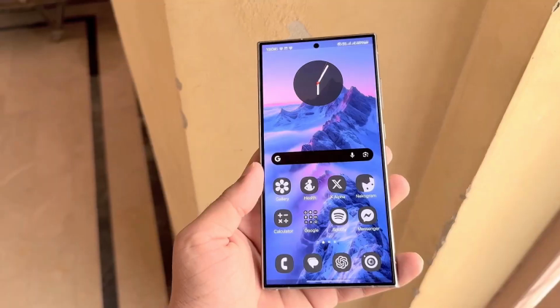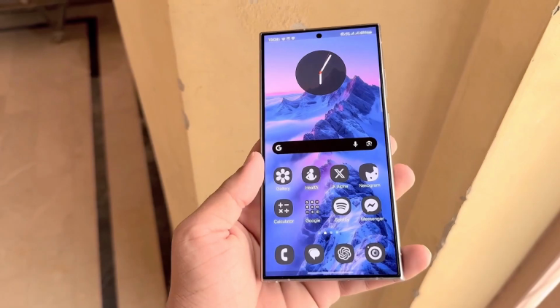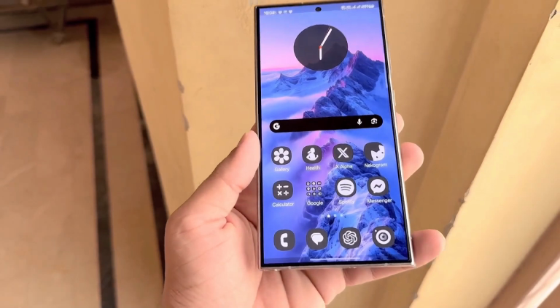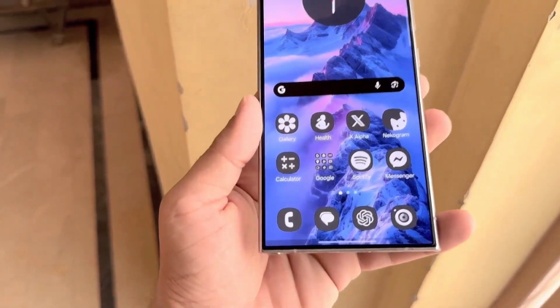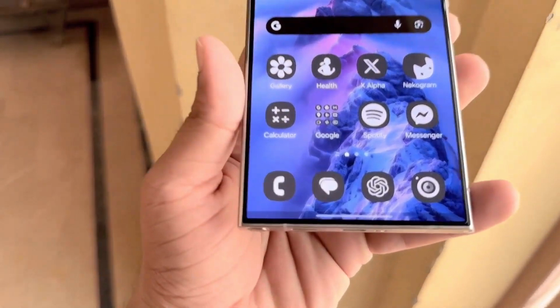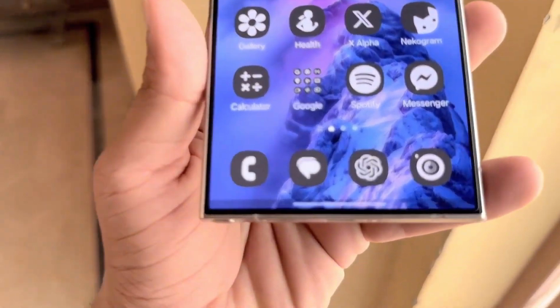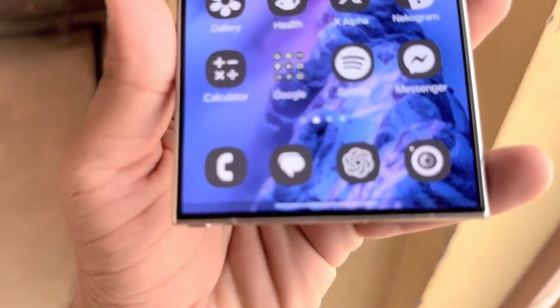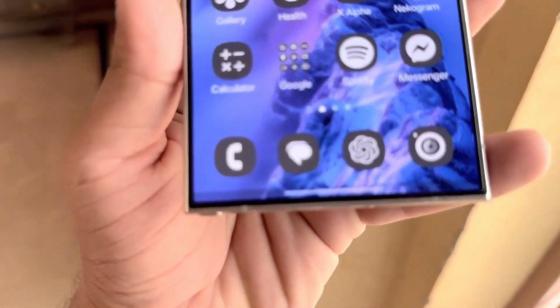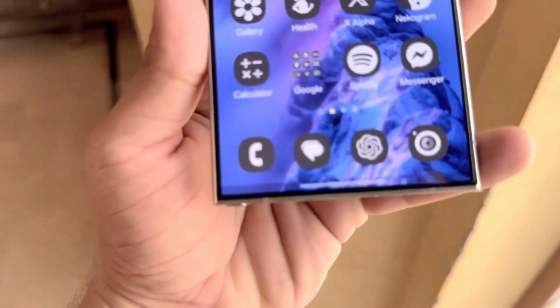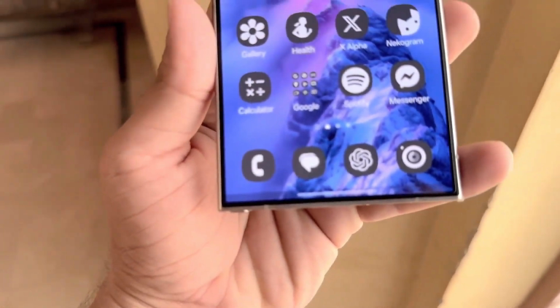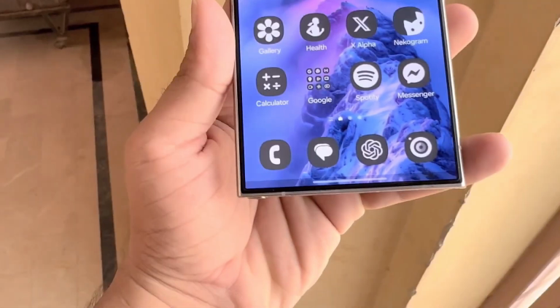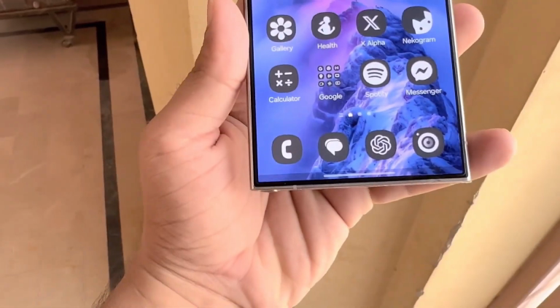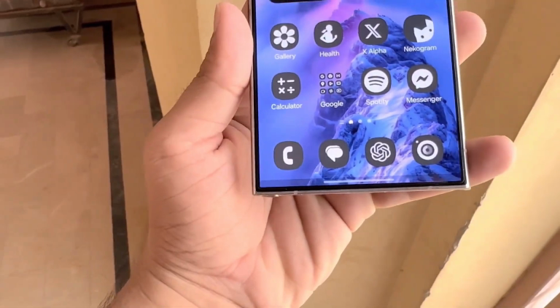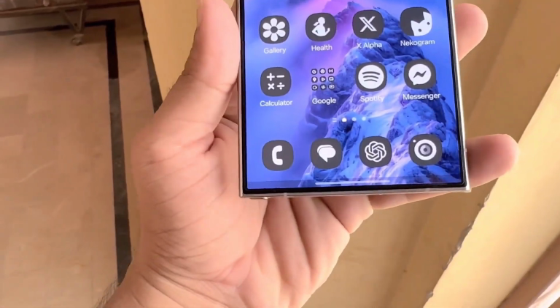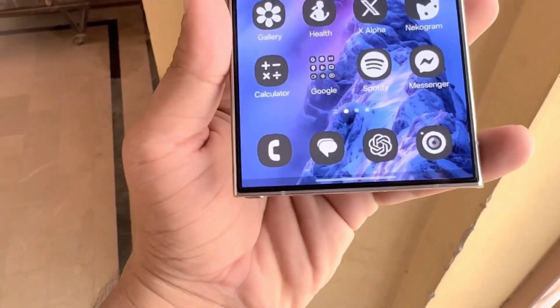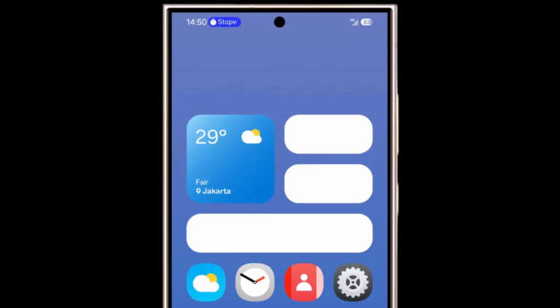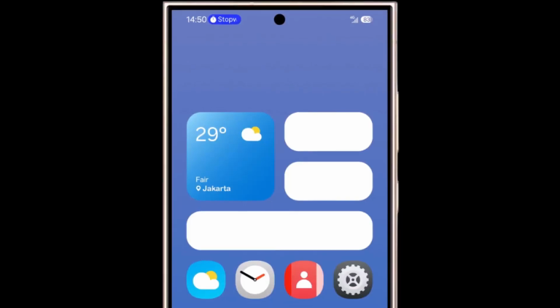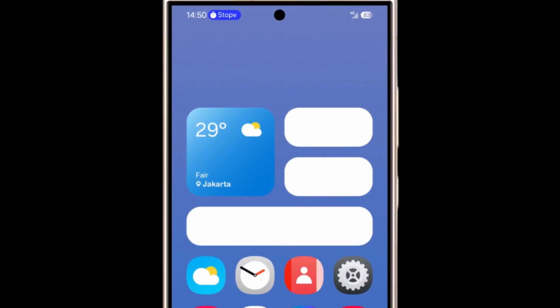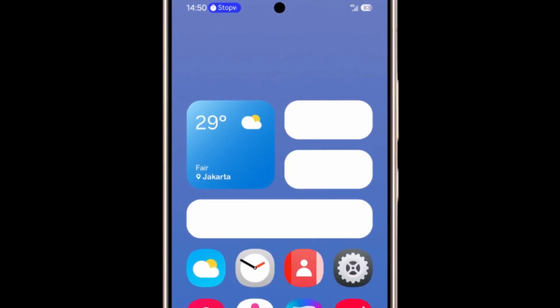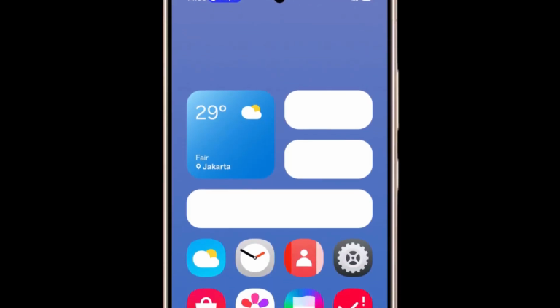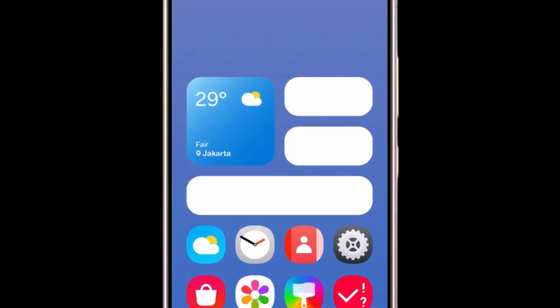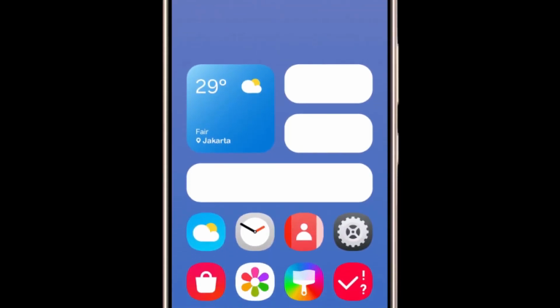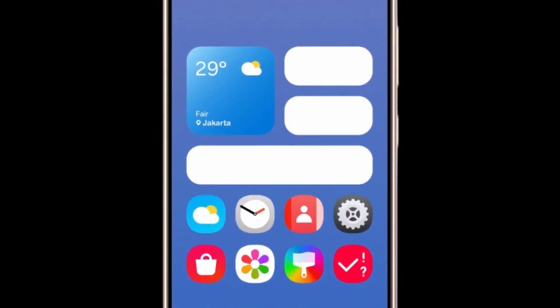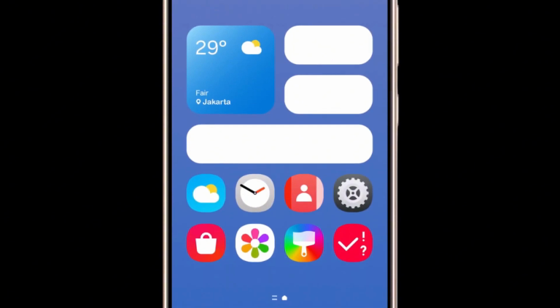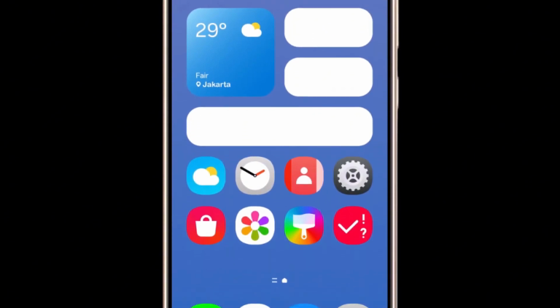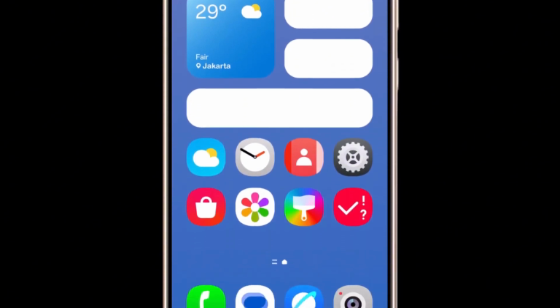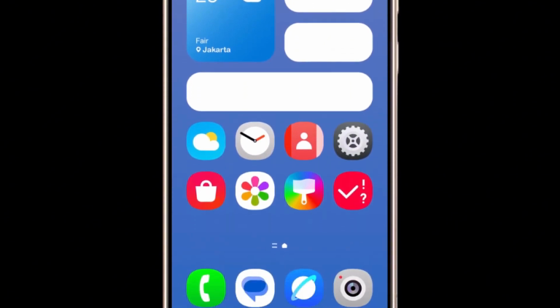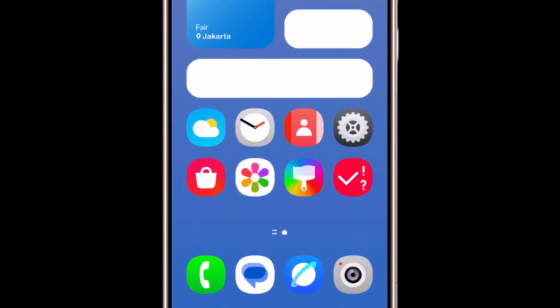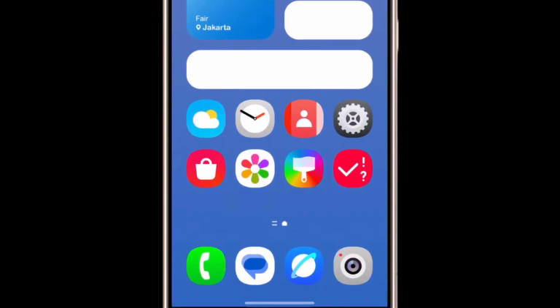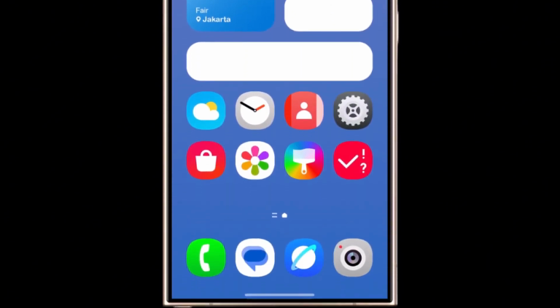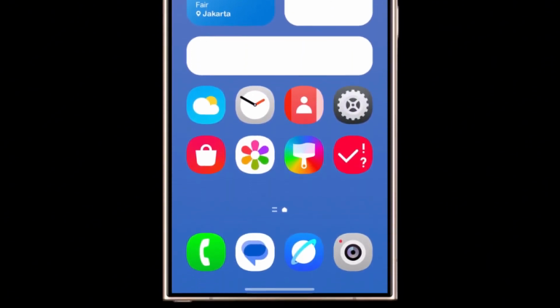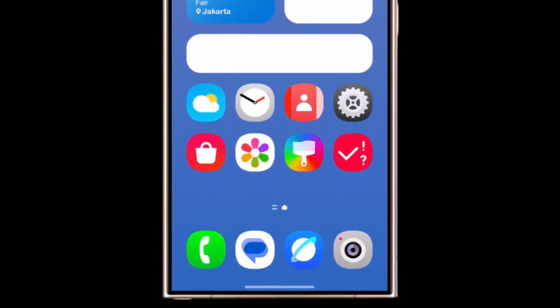Overall, One UI 7 is one of Samsung's biggest updates ever and makes your Galaxy phone even more powerful and easier to use.